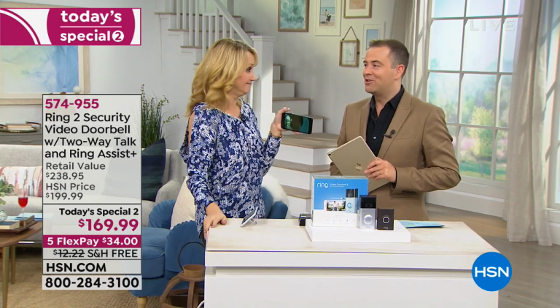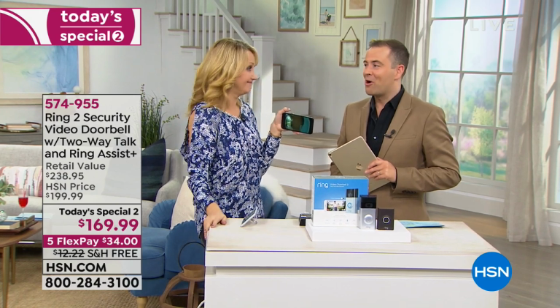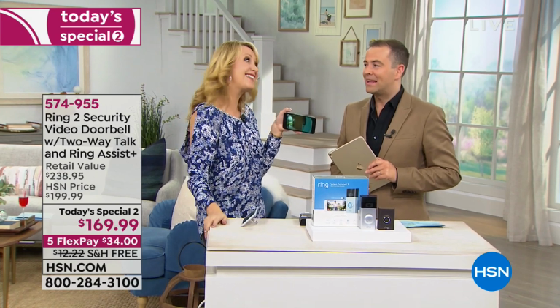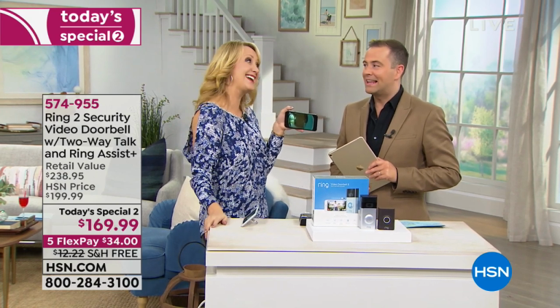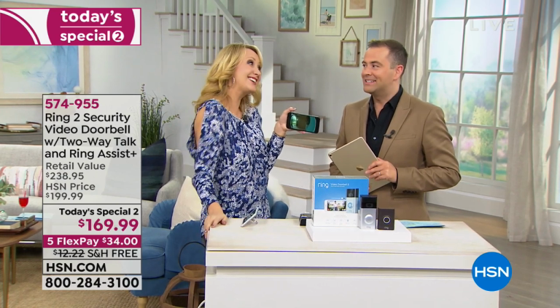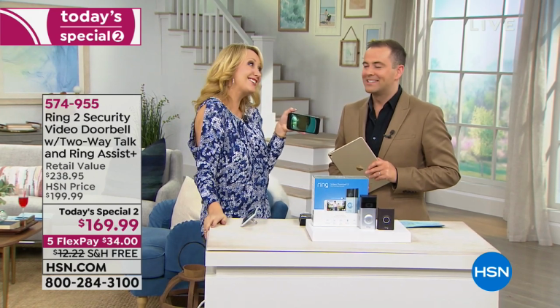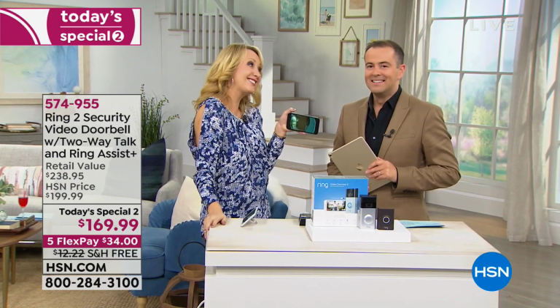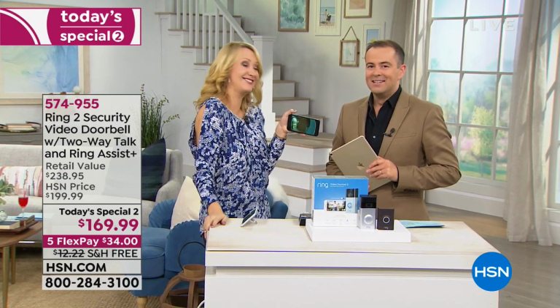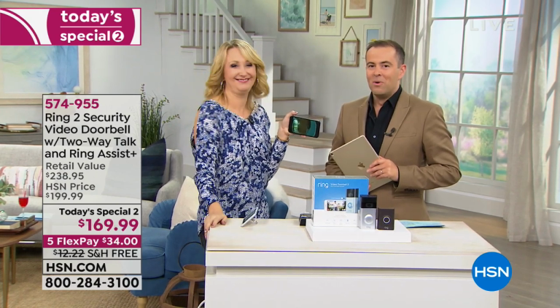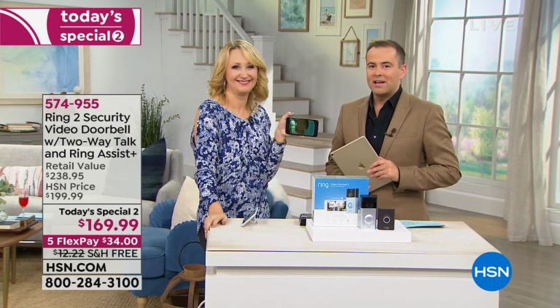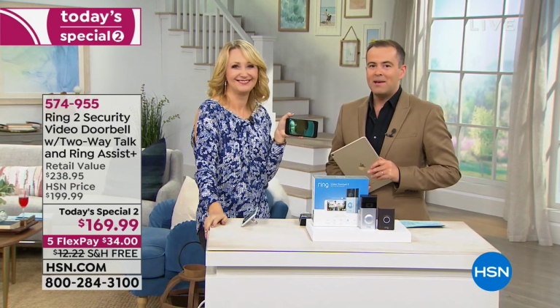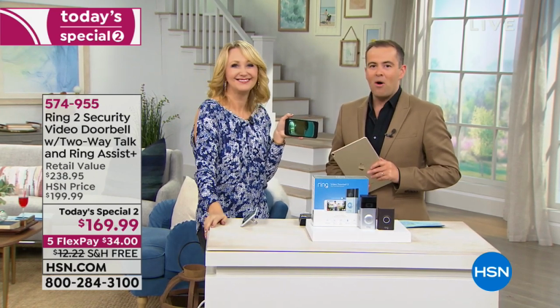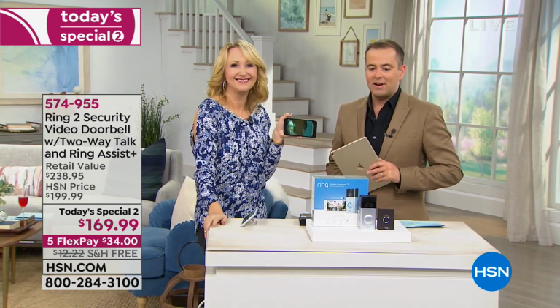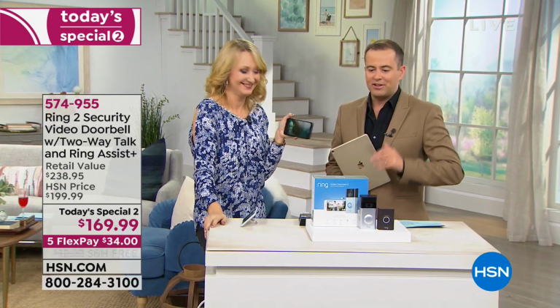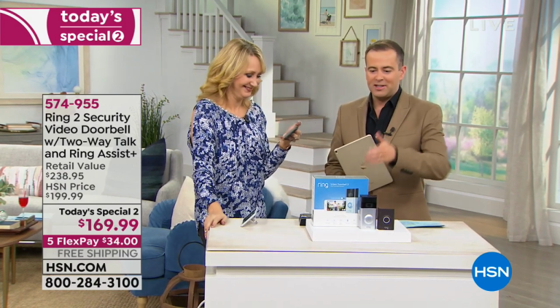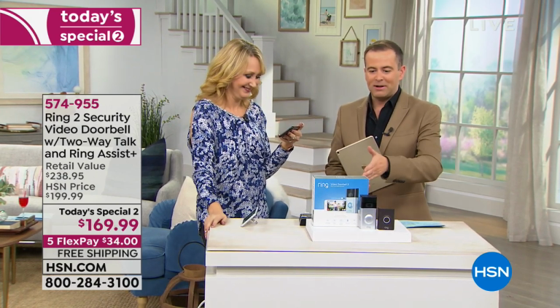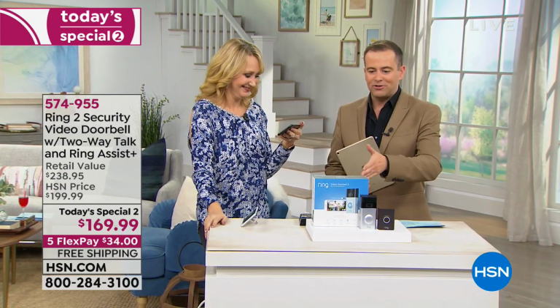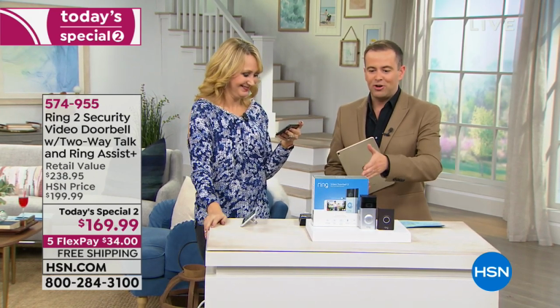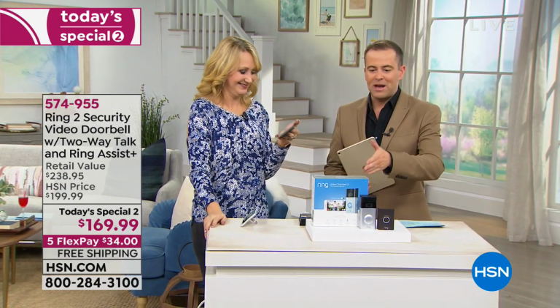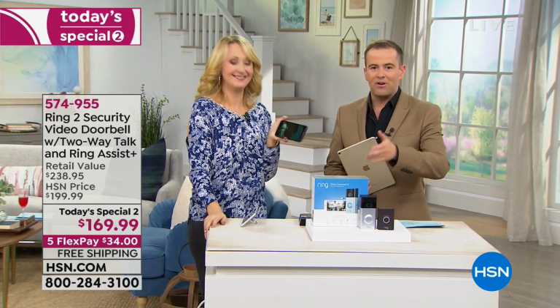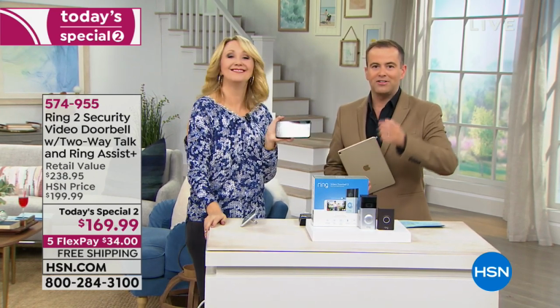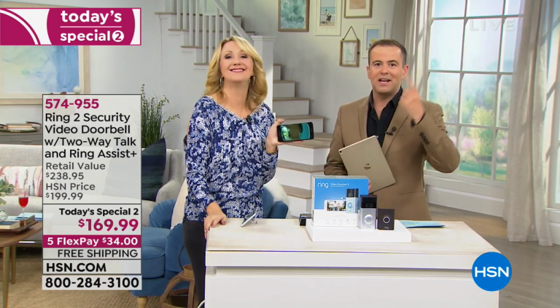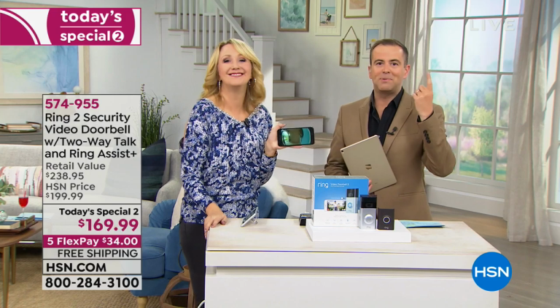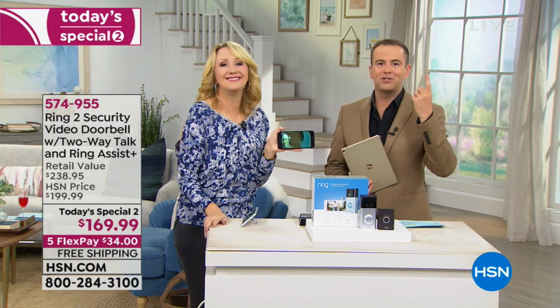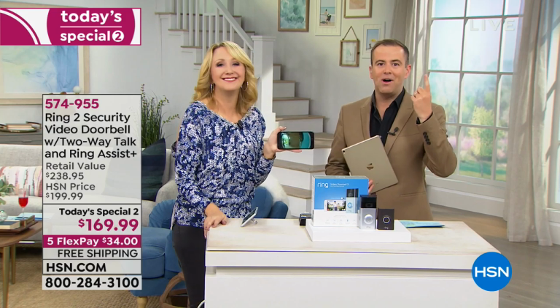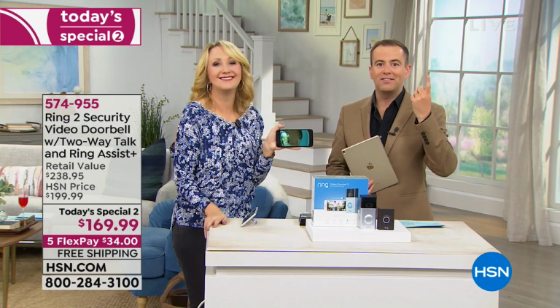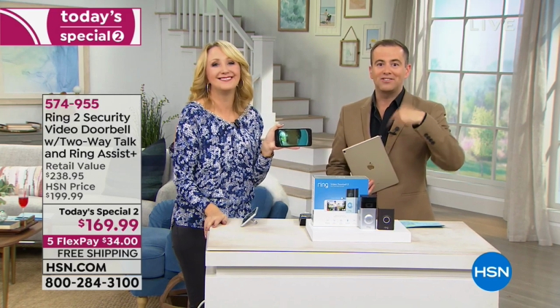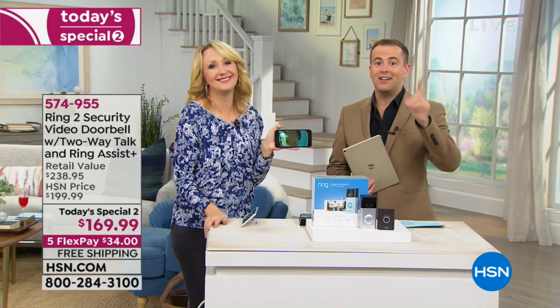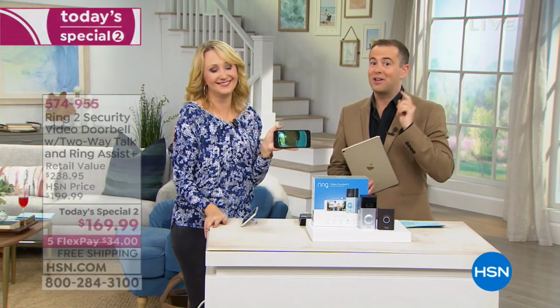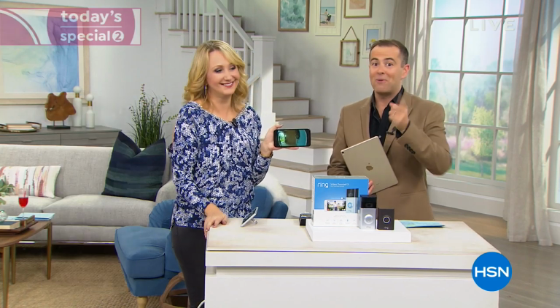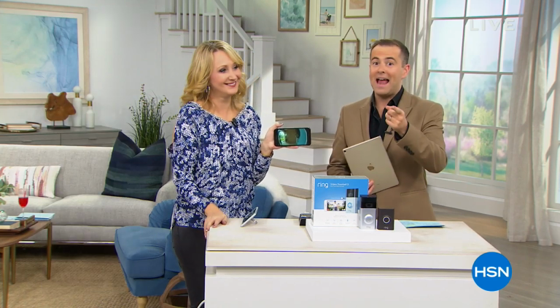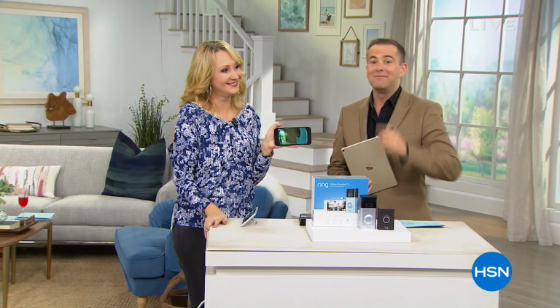Thank you, Lori Leland. We're going to keep going. We had a Today's Special 2 and now we've got a Today's Special 1 that starts right now.